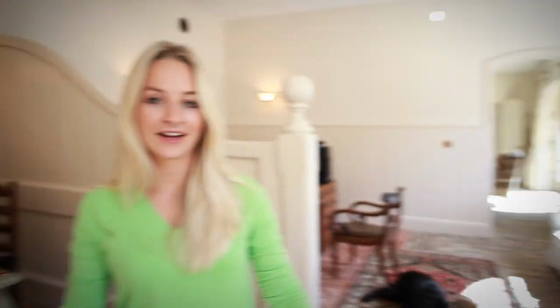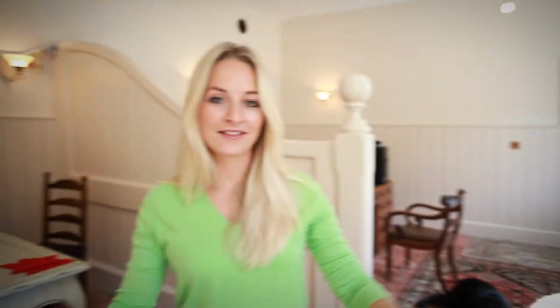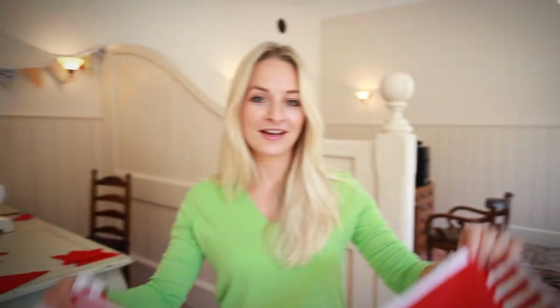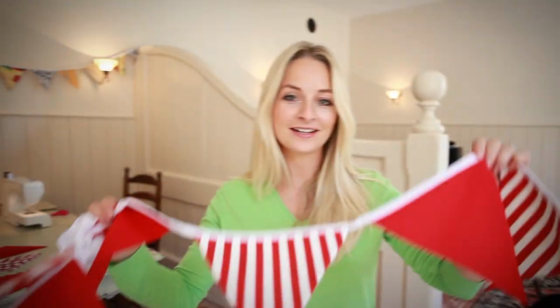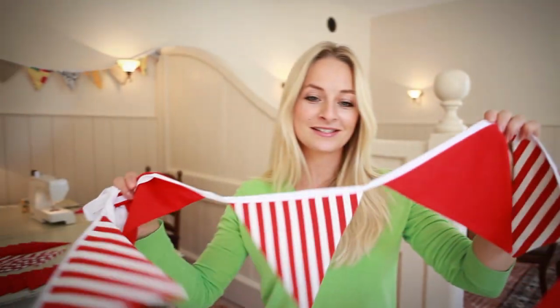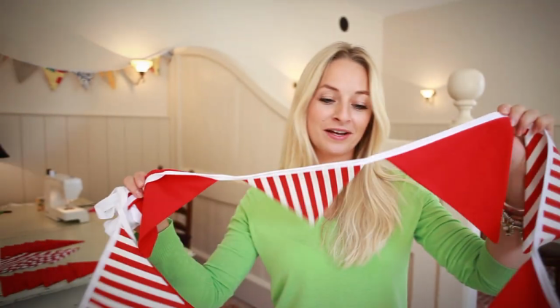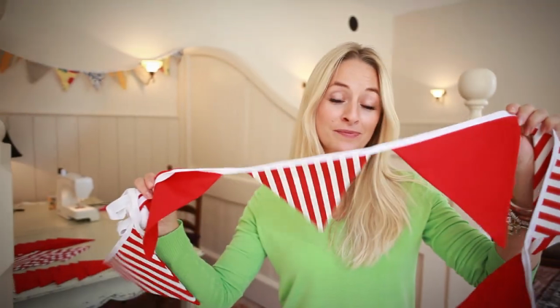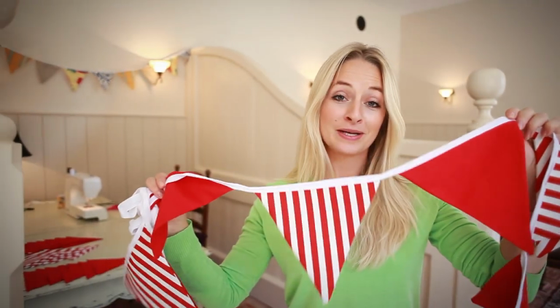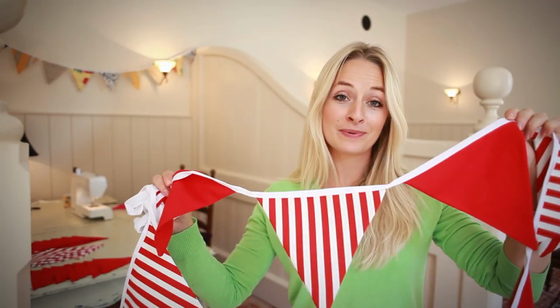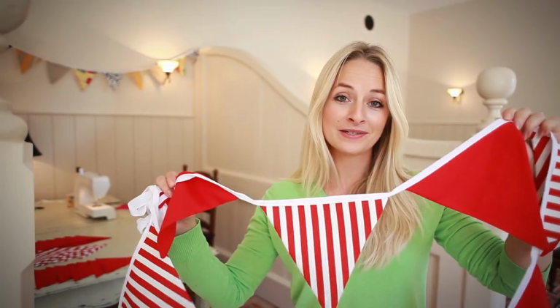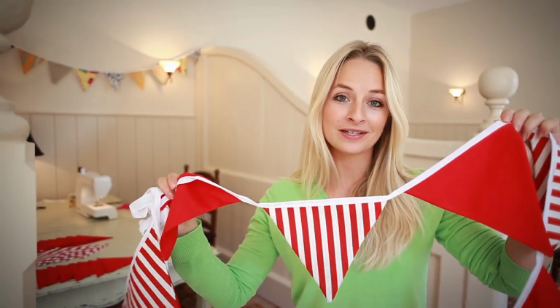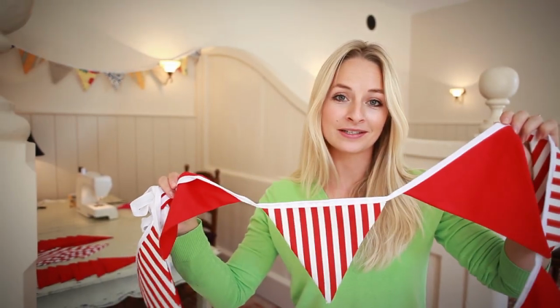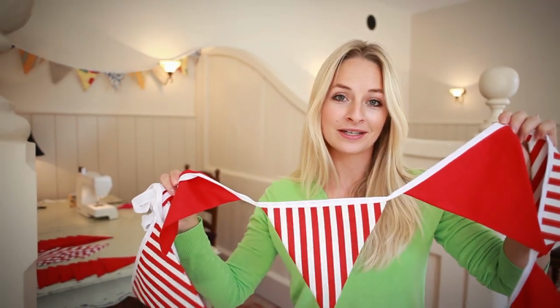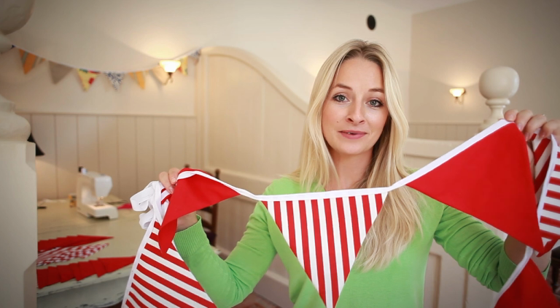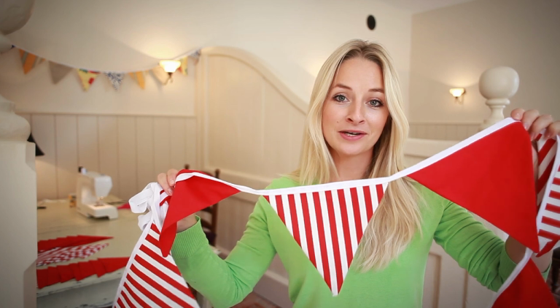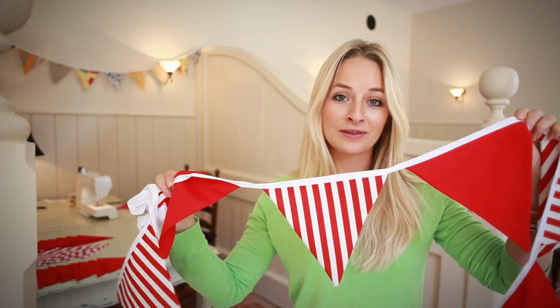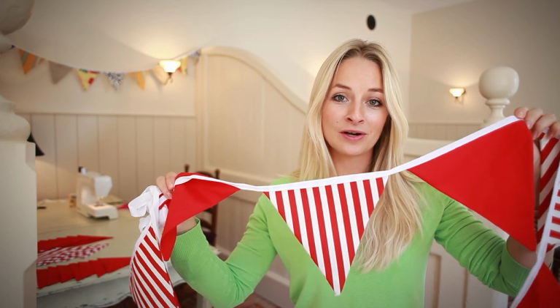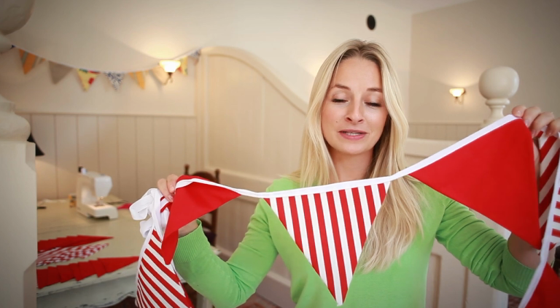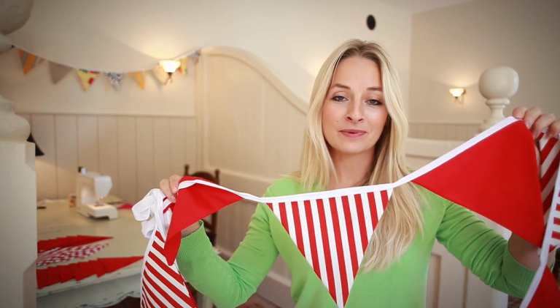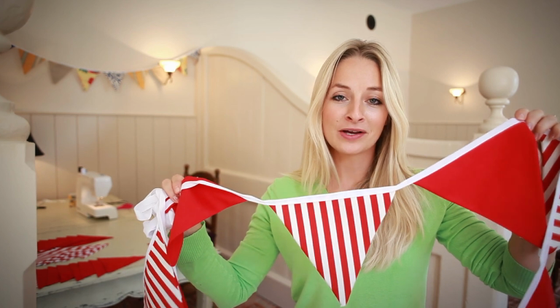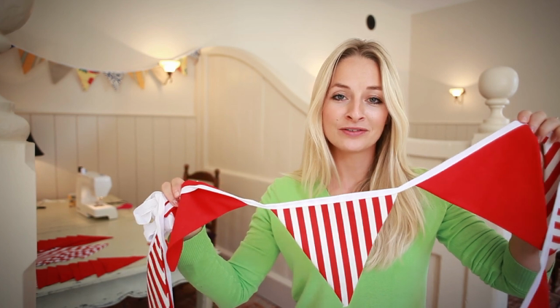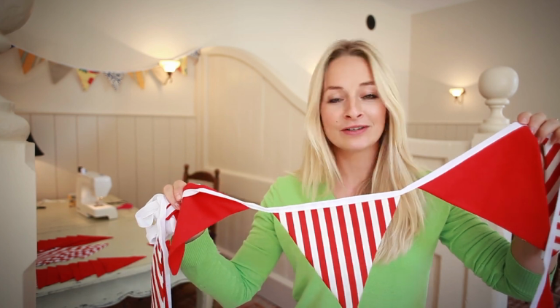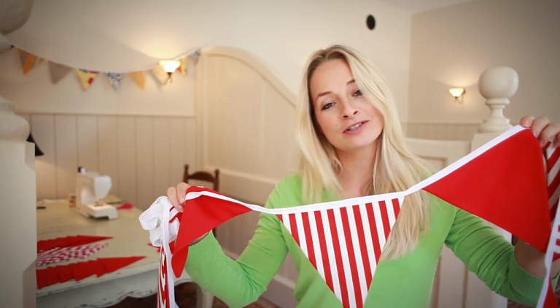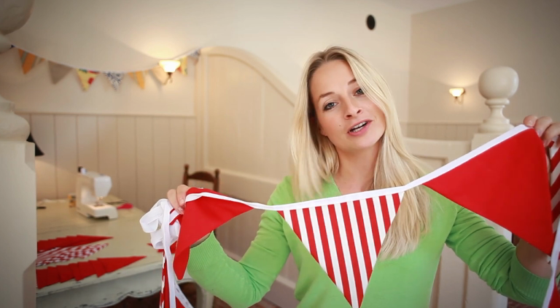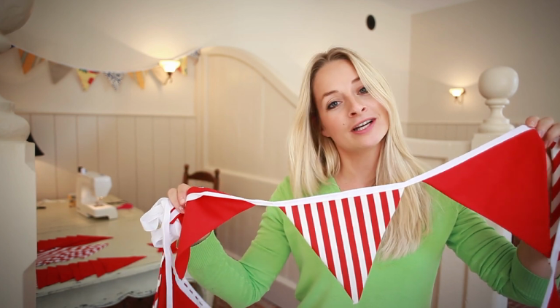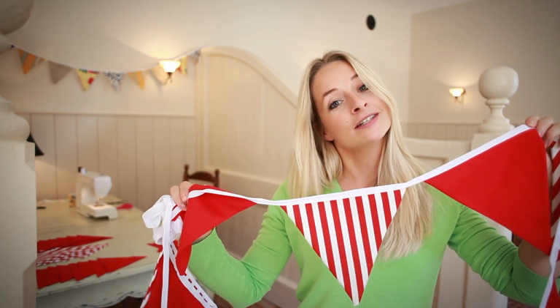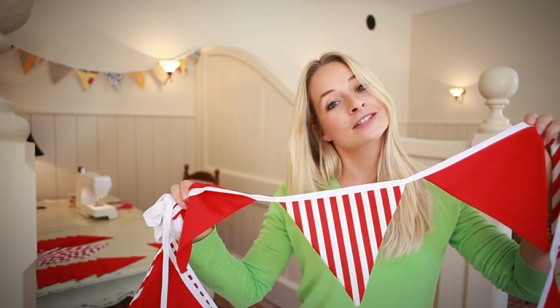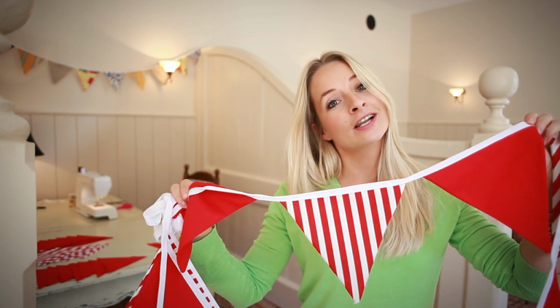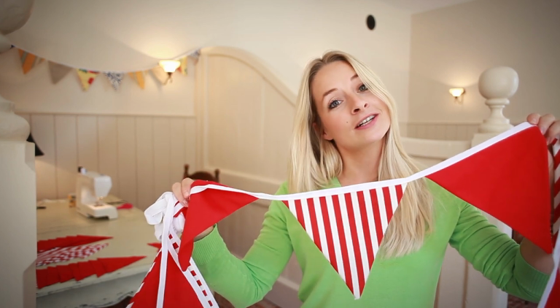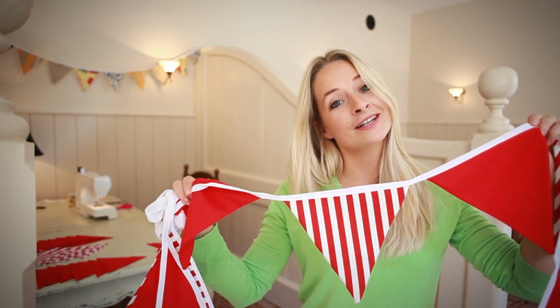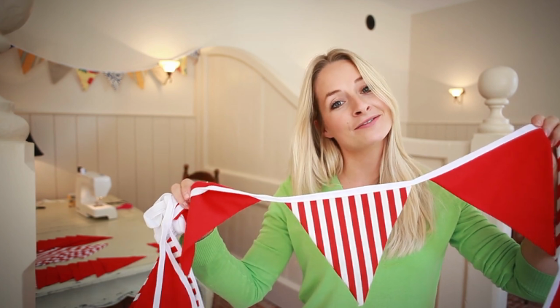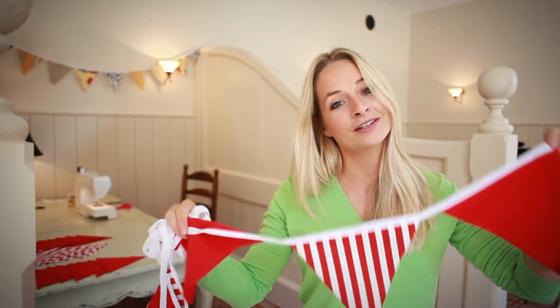And that's how you make bunting. Let me know in the comments below if you give it a try. Good luck and have fun!